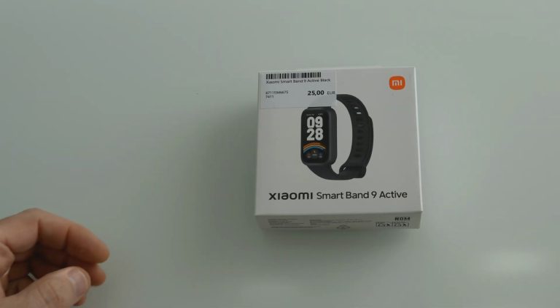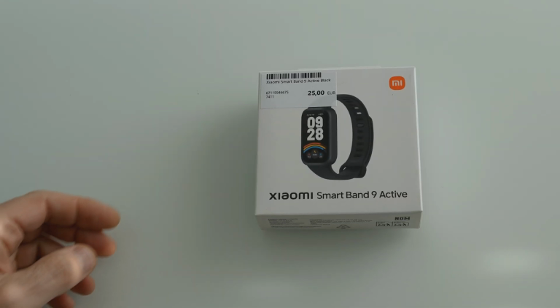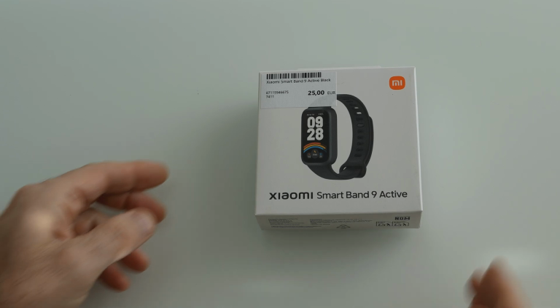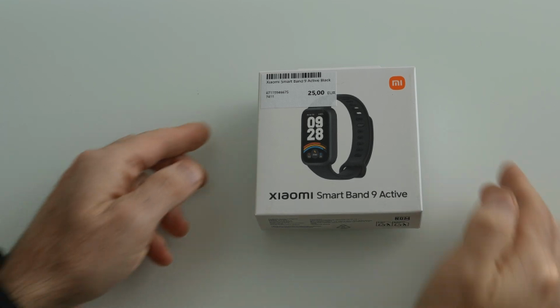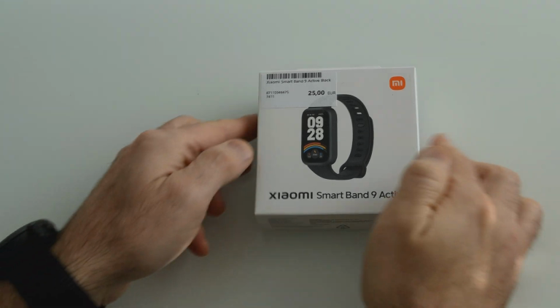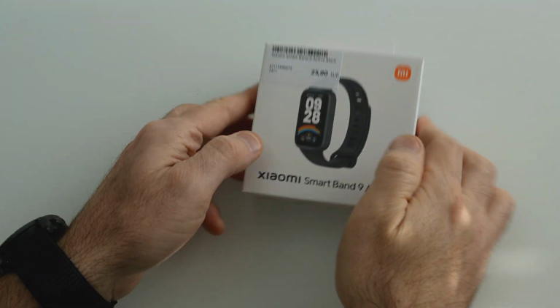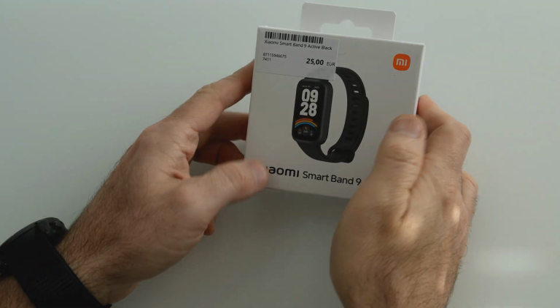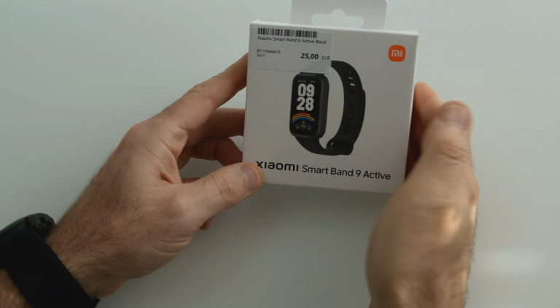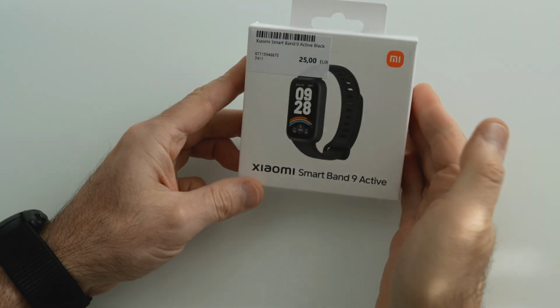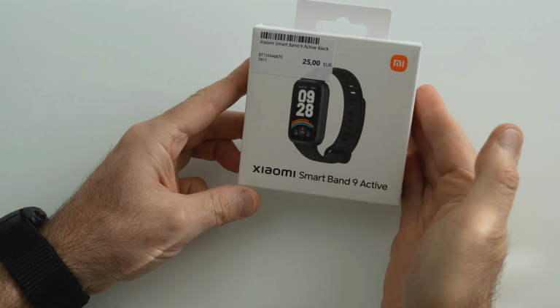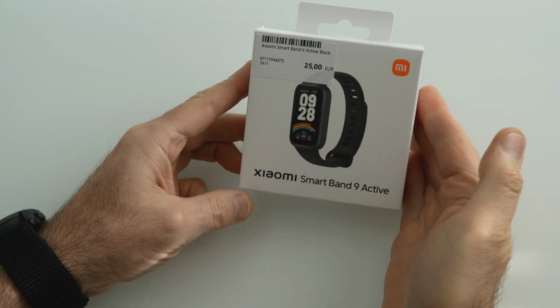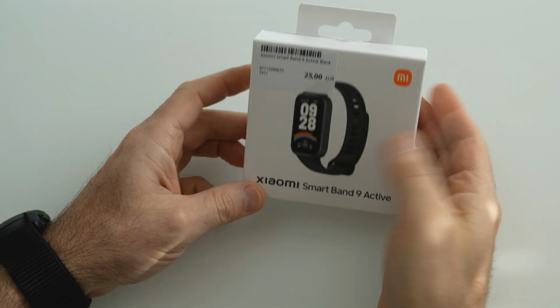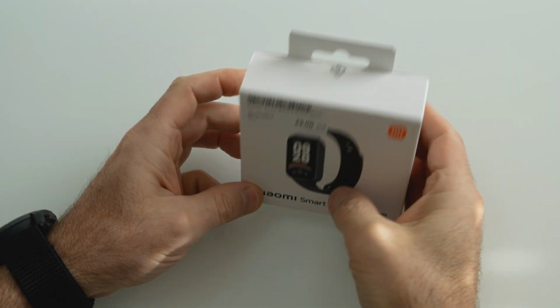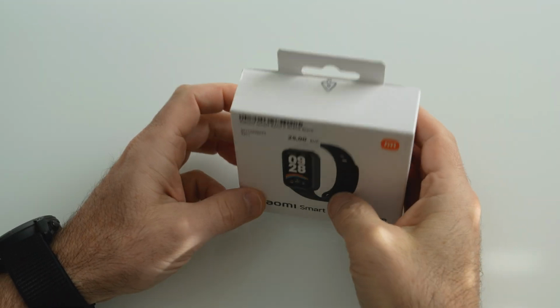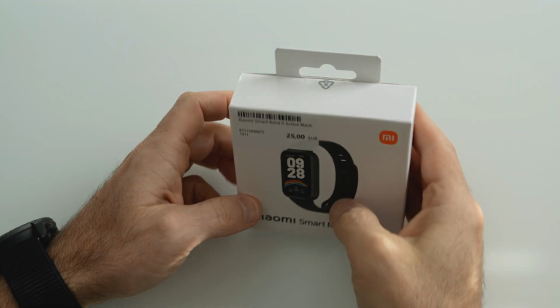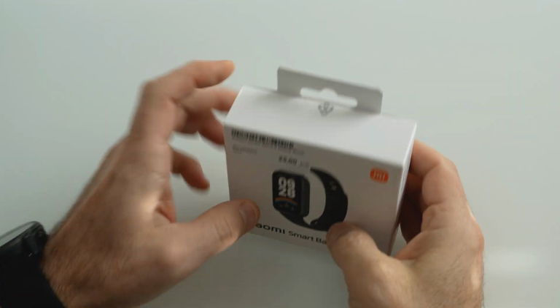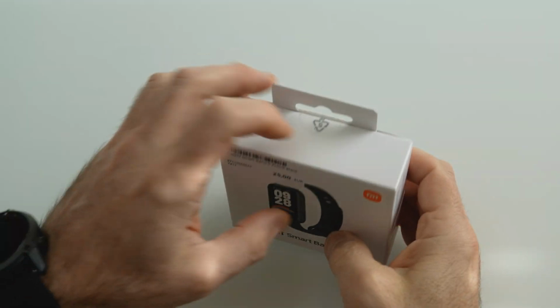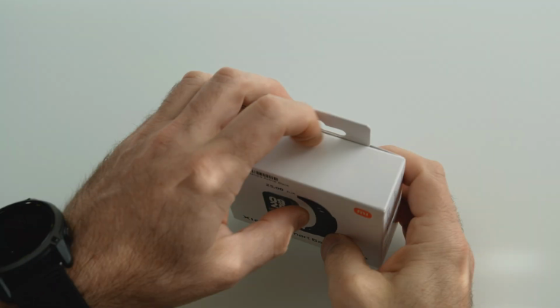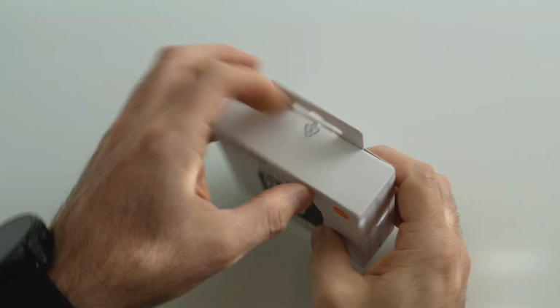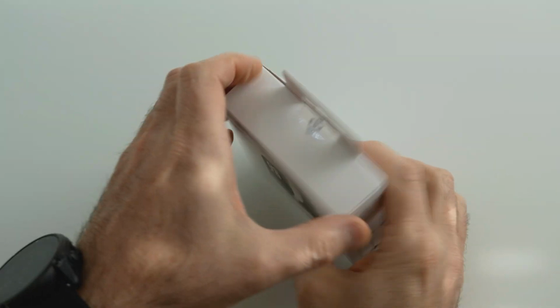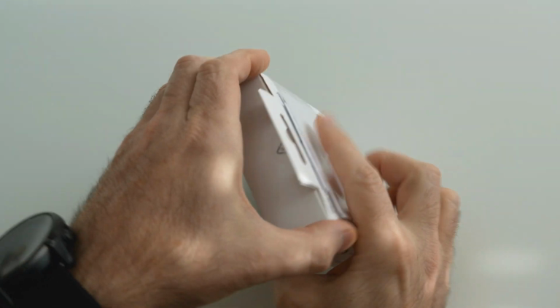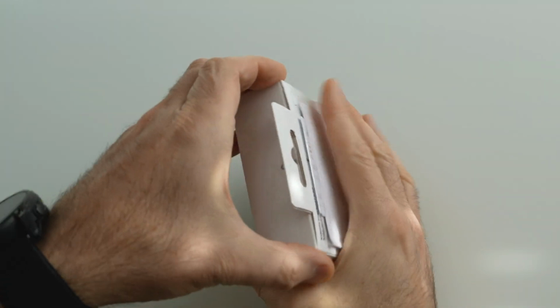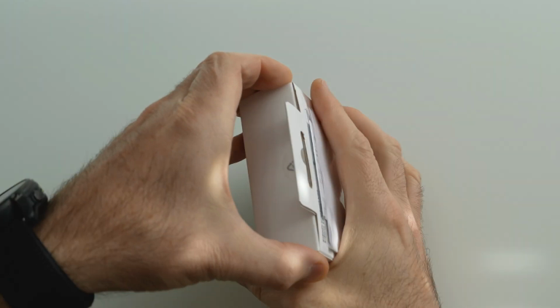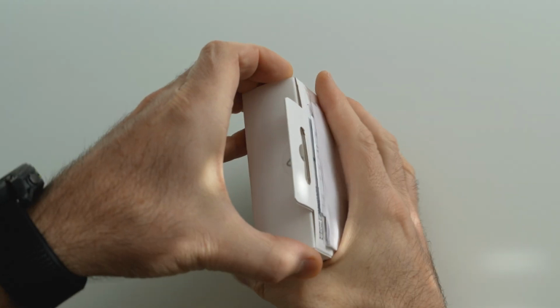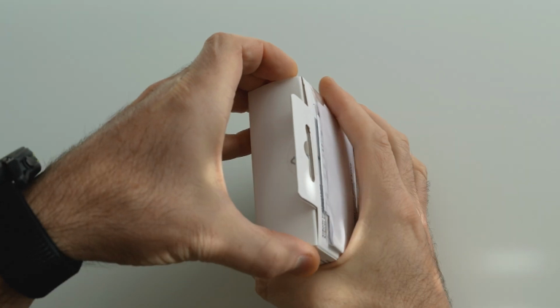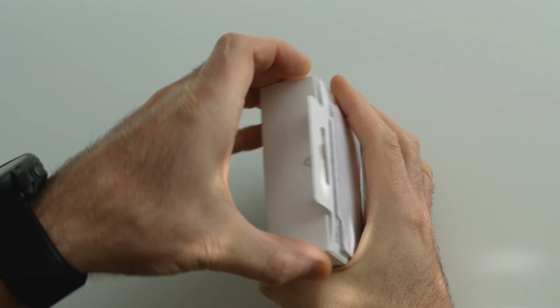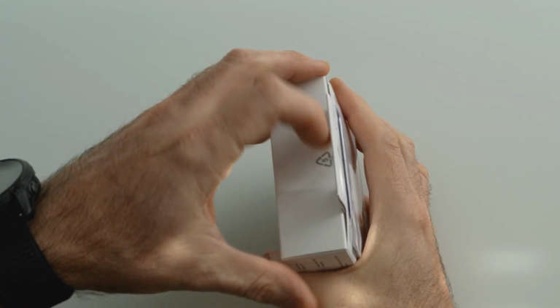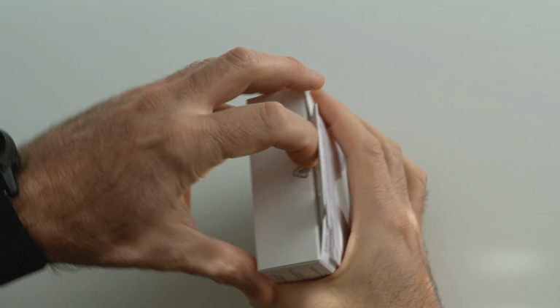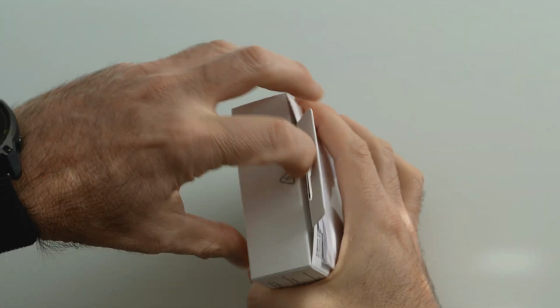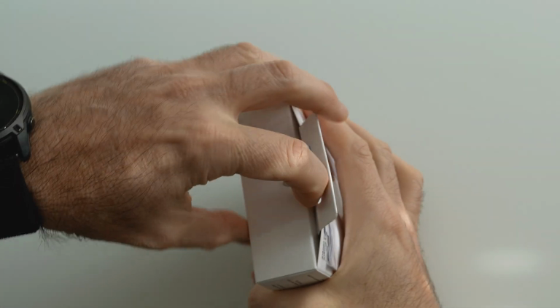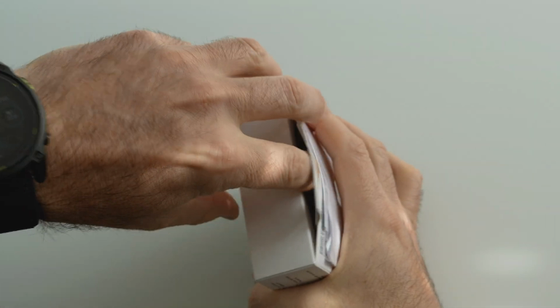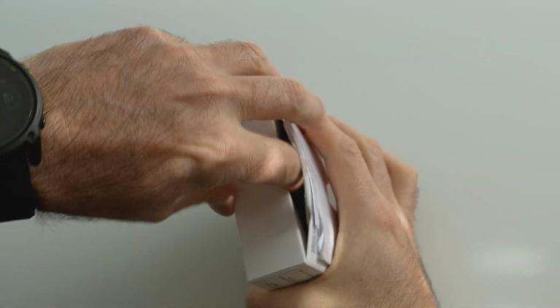Hello, today we will be unboxing and installing the Xiaomi Smart Band 9 Active.